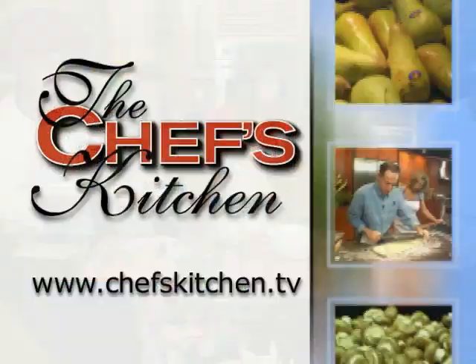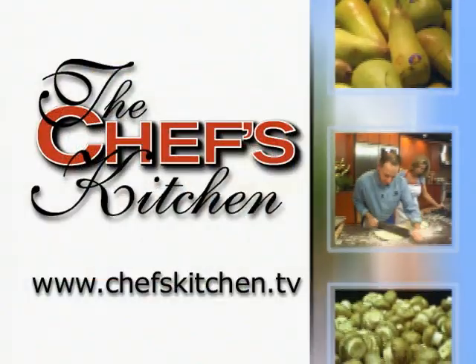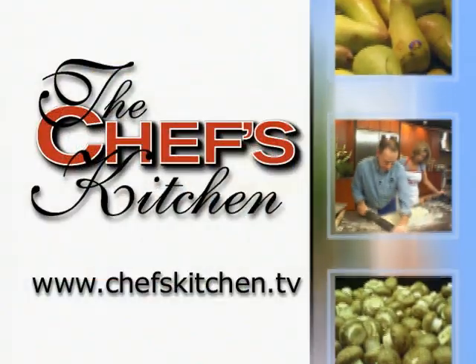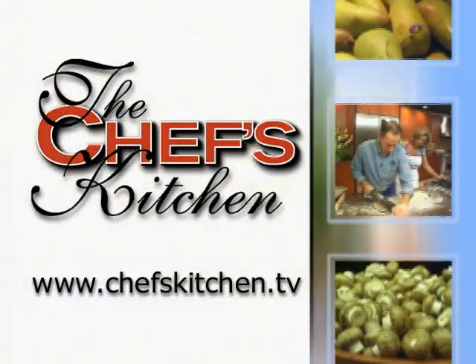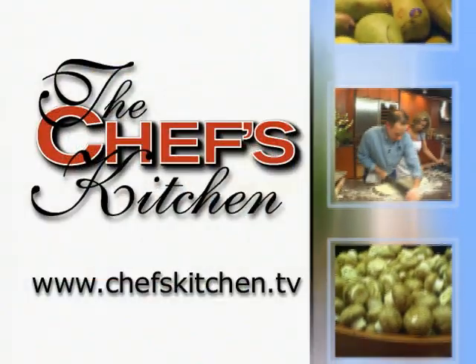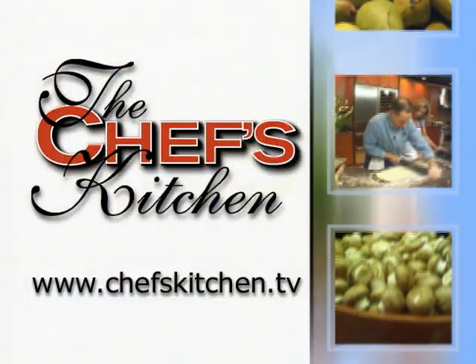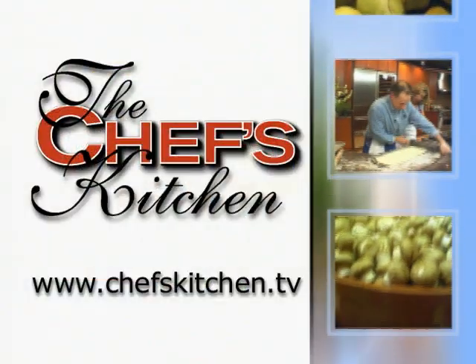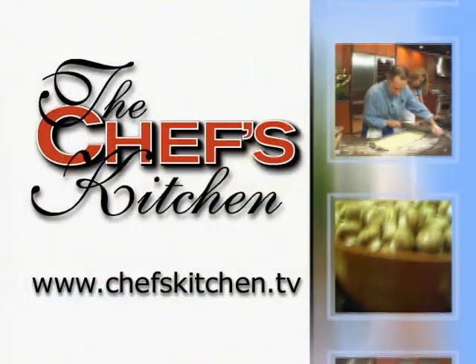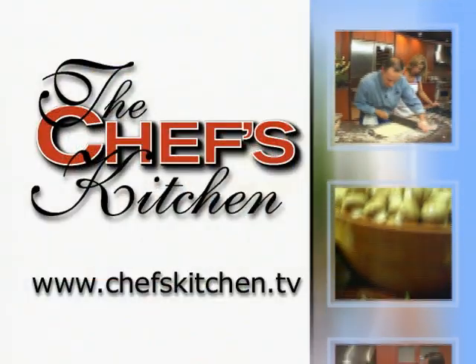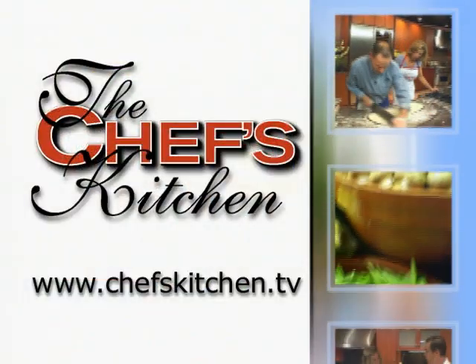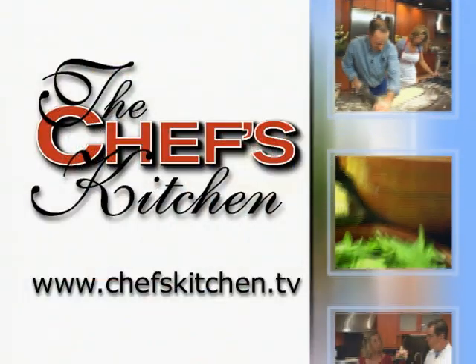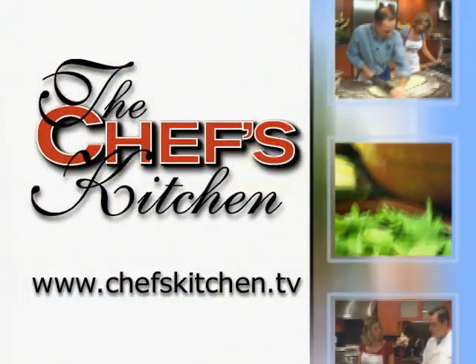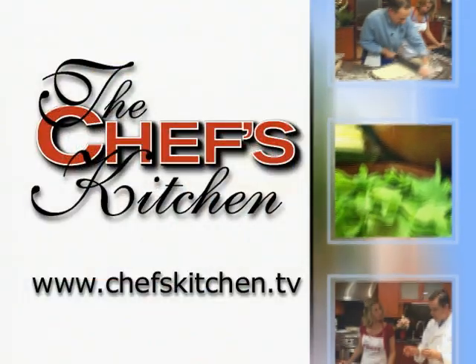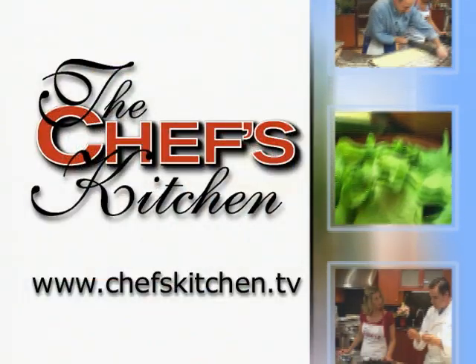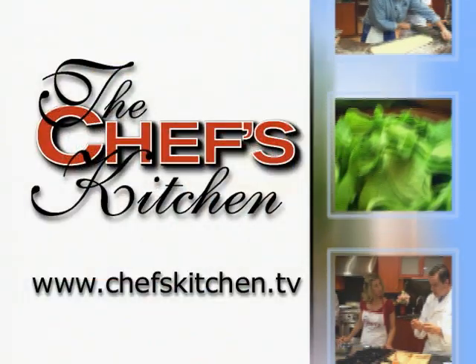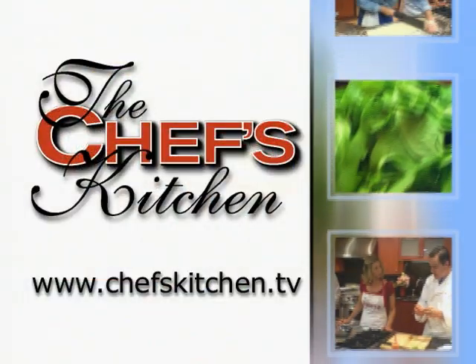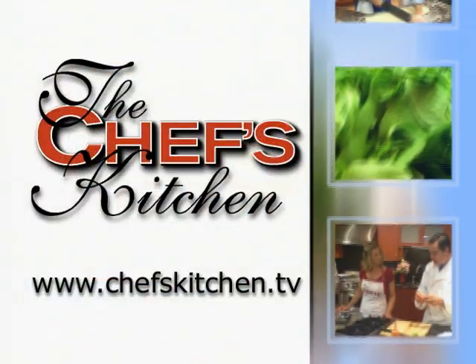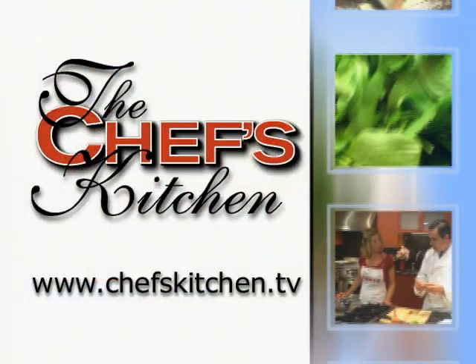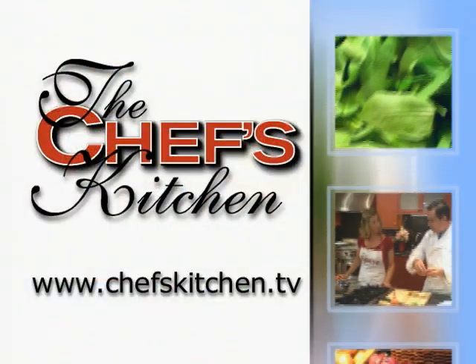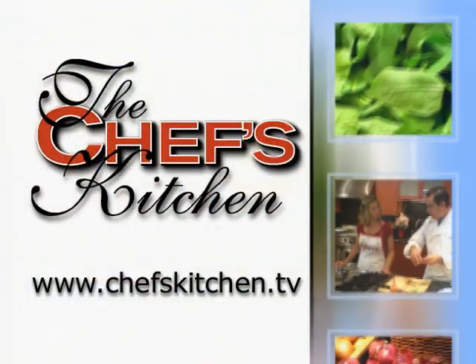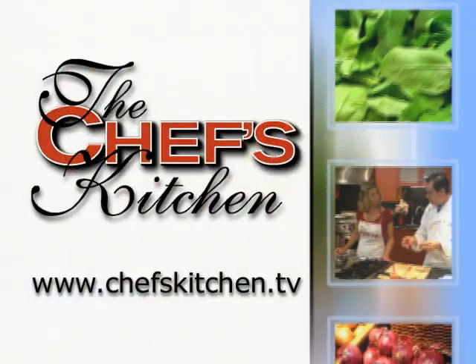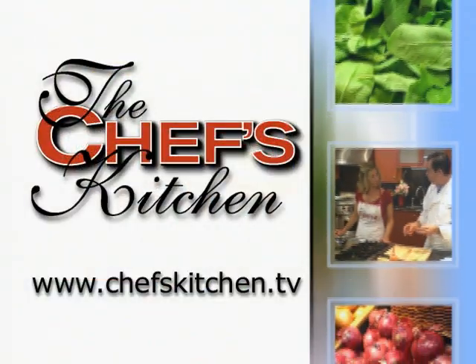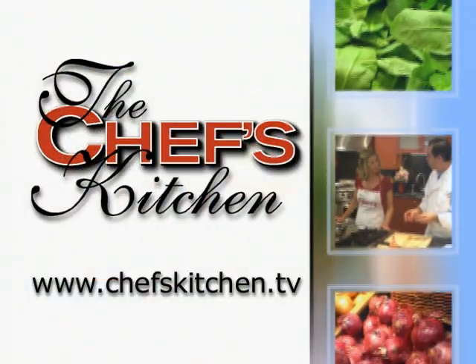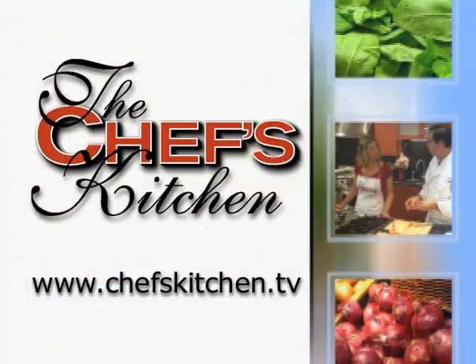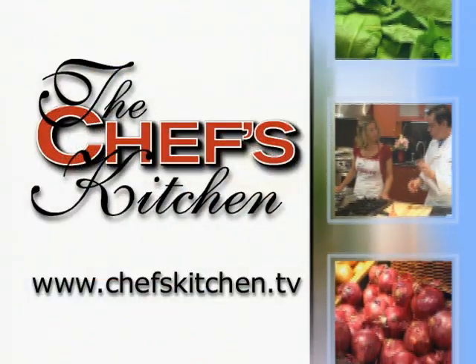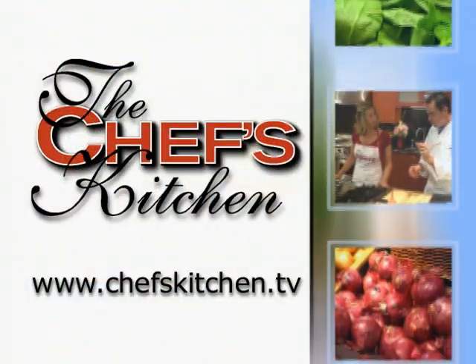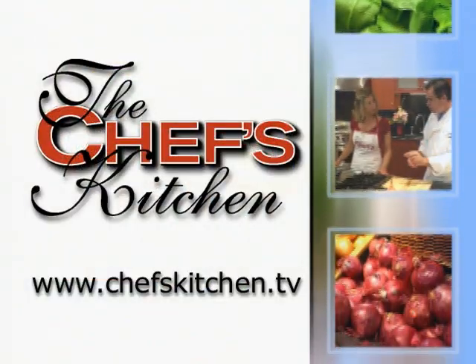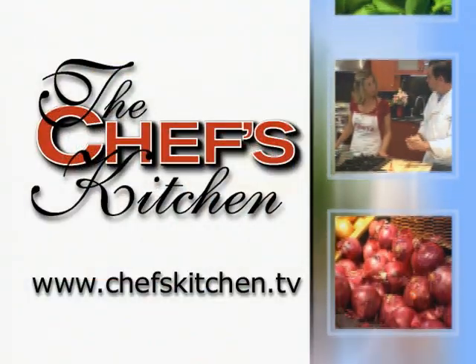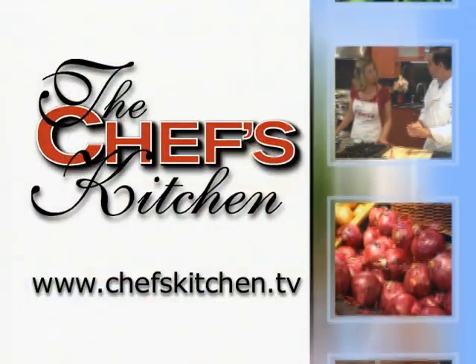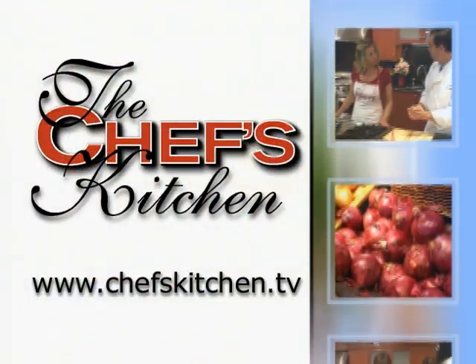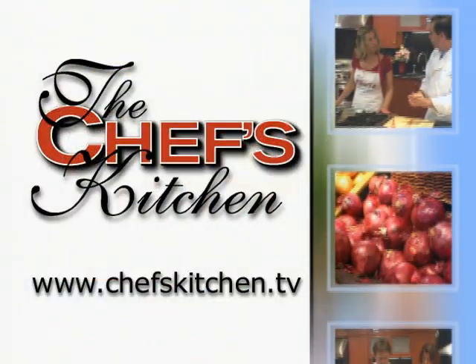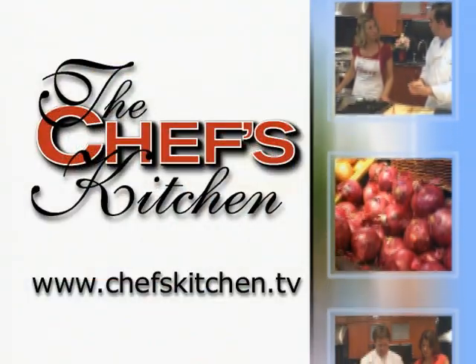To see today's recipe and all of the recipes featured on The Chef's Kitchen, log on to Chef'sKitchen.tv. Have a good day.